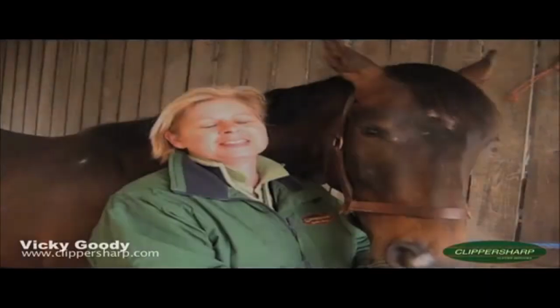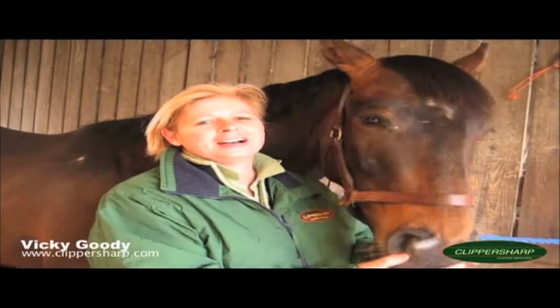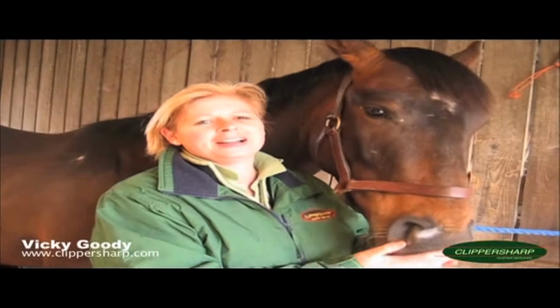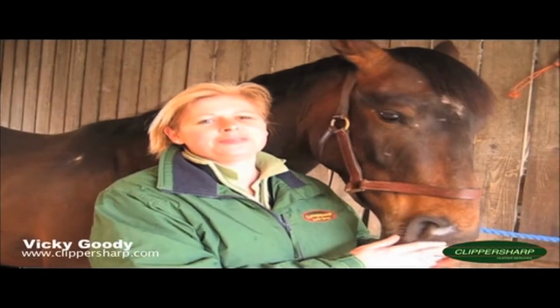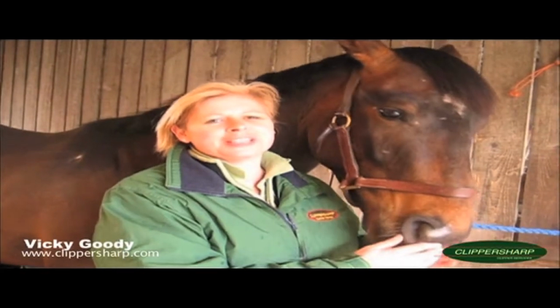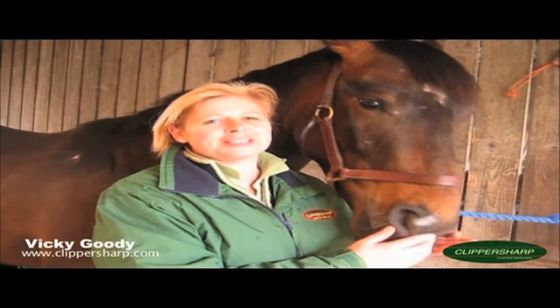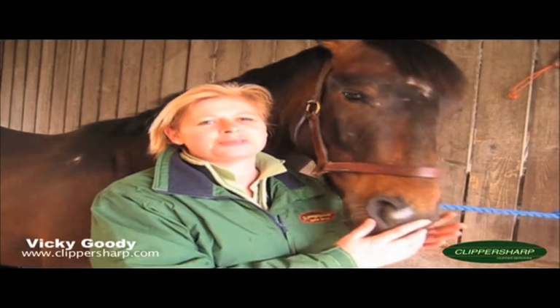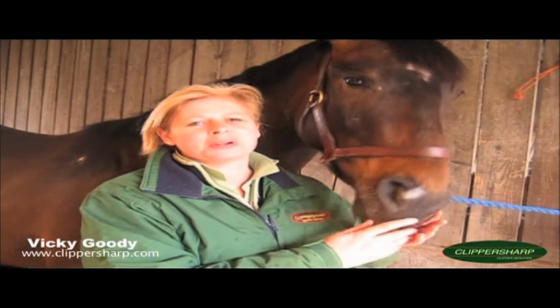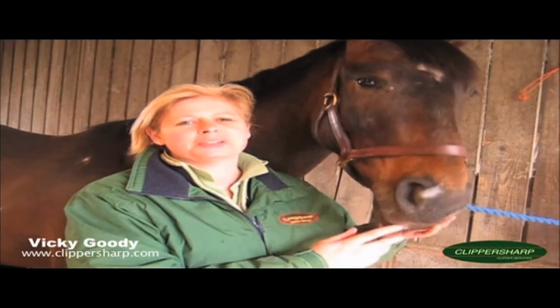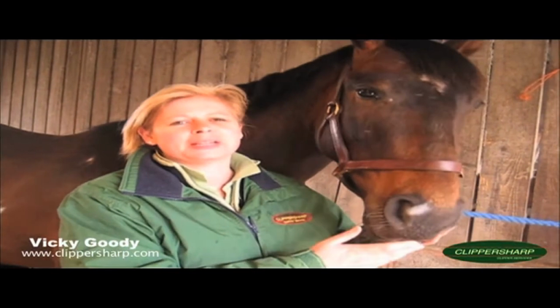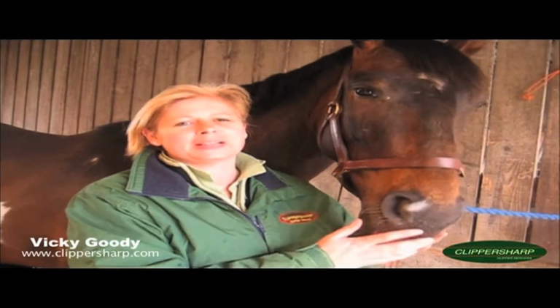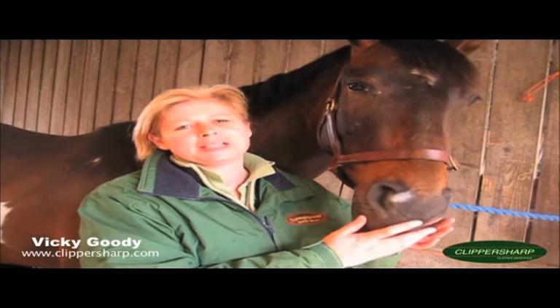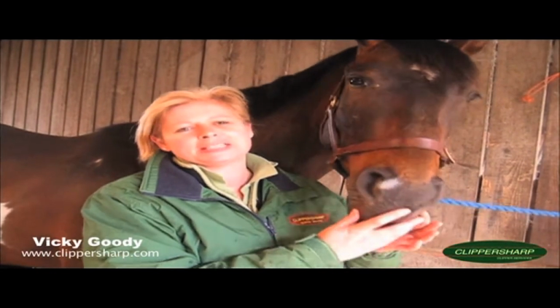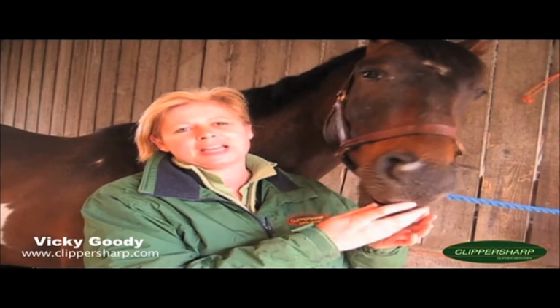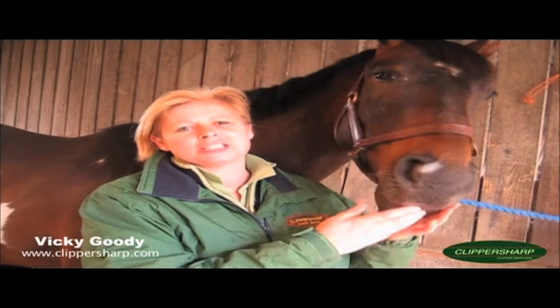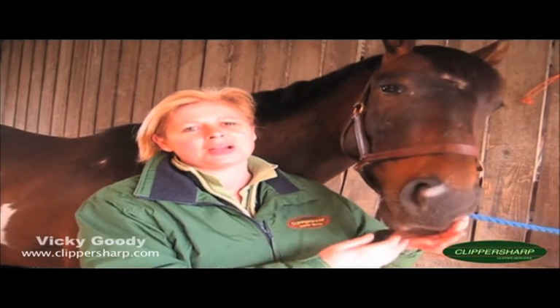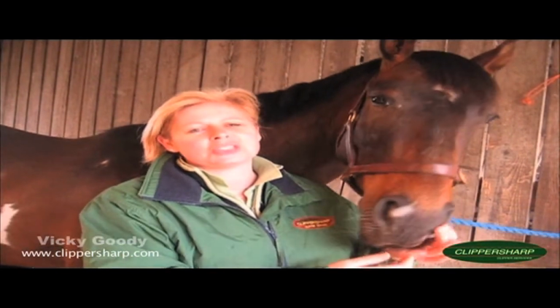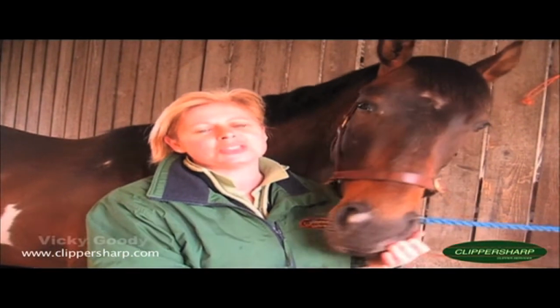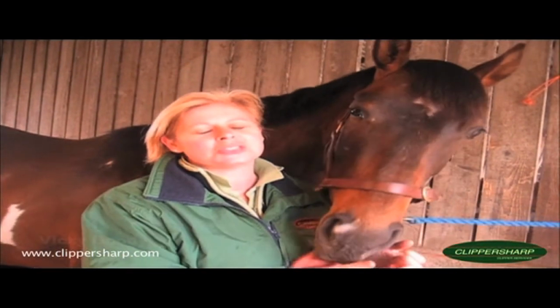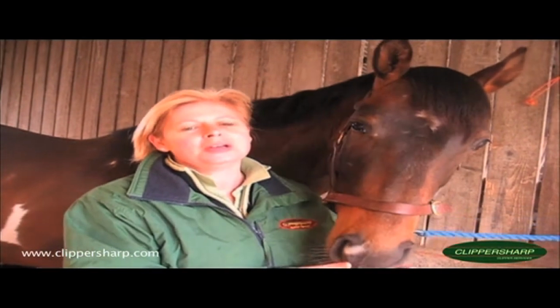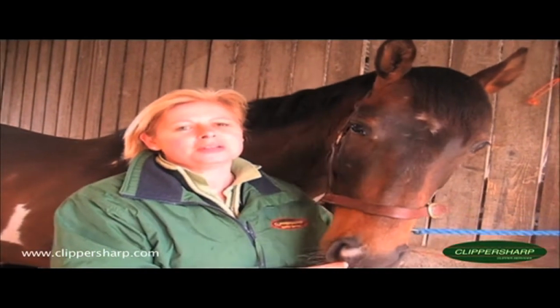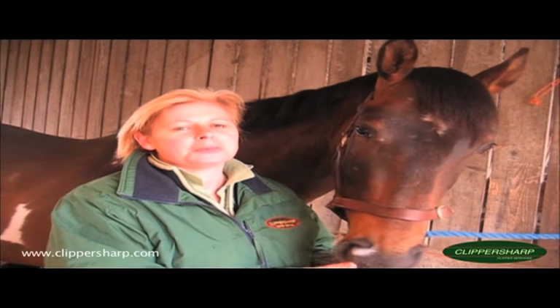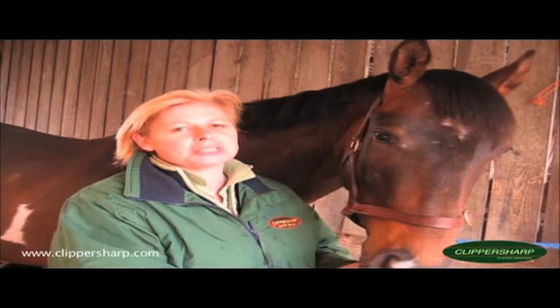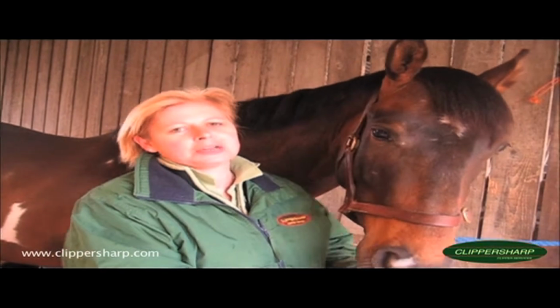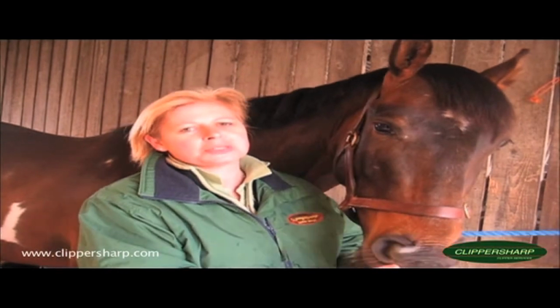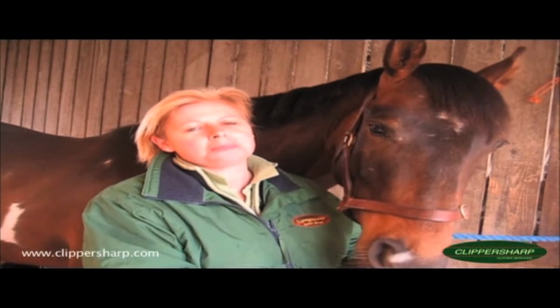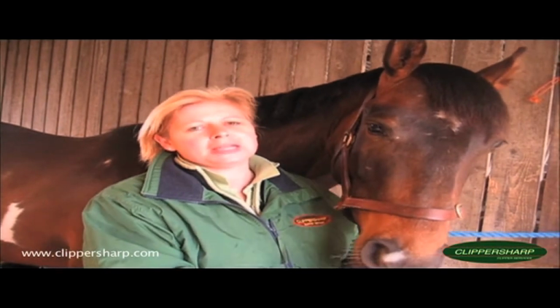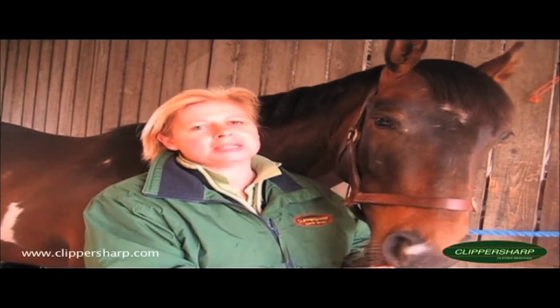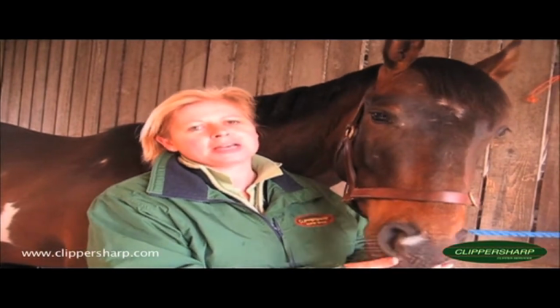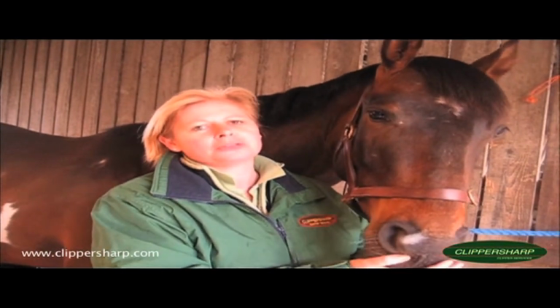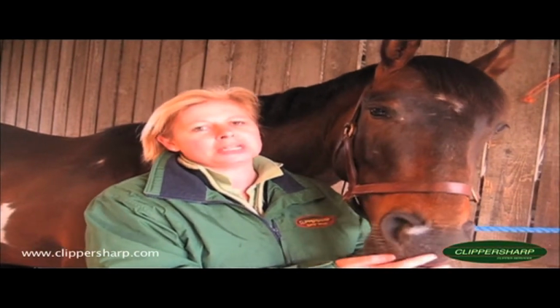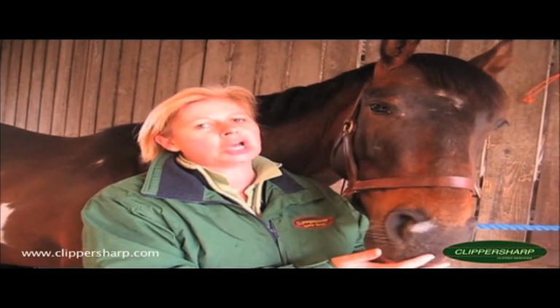Hi, I'm Vicki Goody from Smart Grooming and I'm here today to show you how to use the Smart Tailed mane and tail thinning comb.